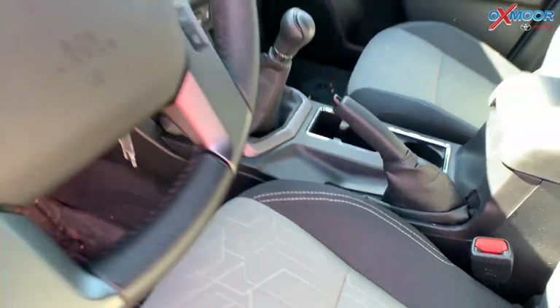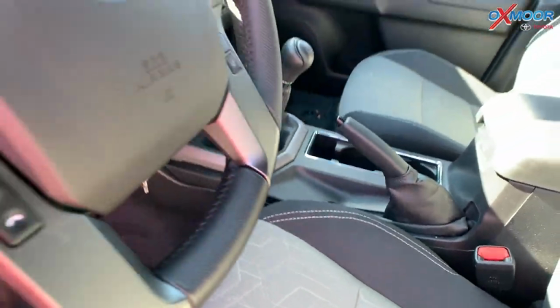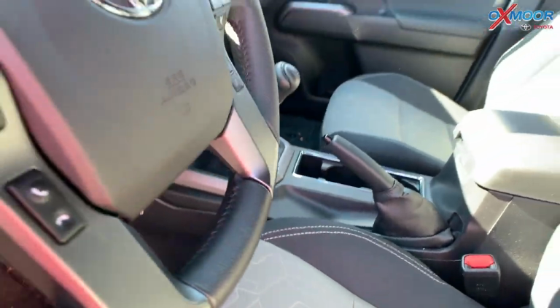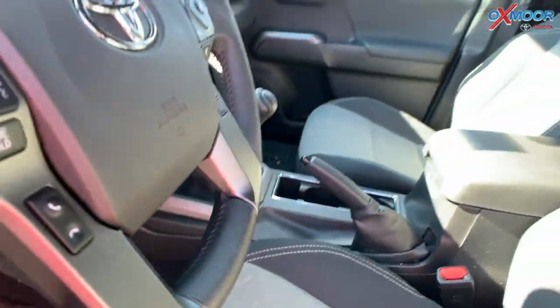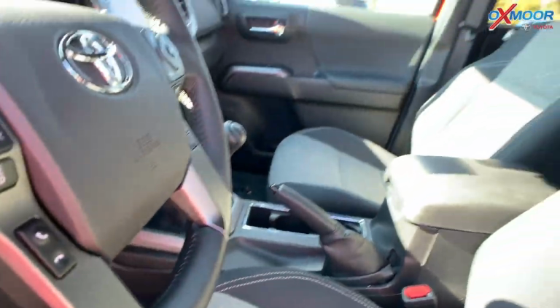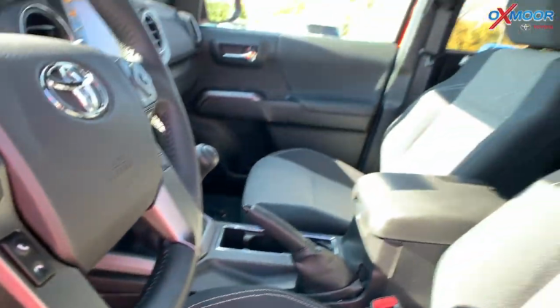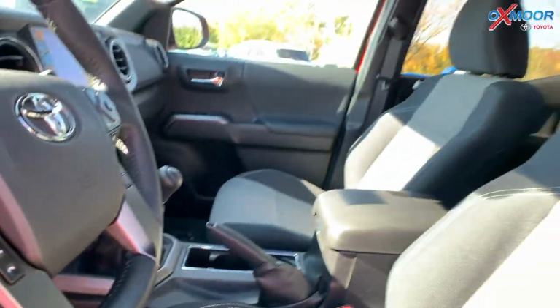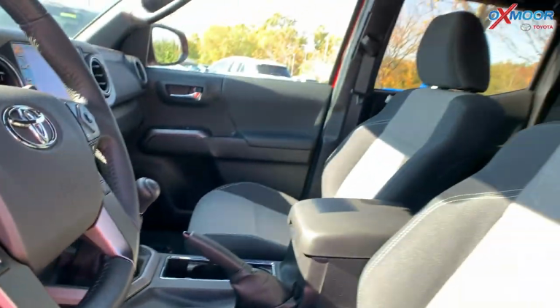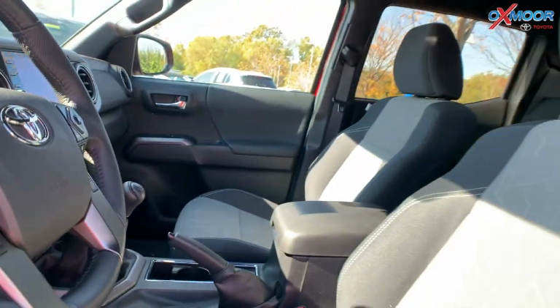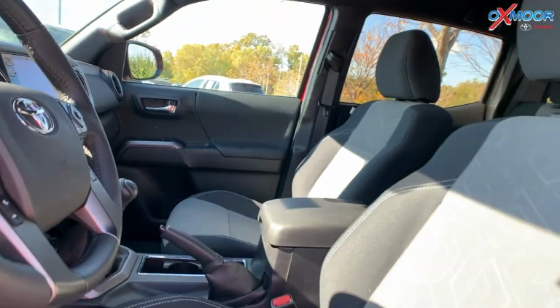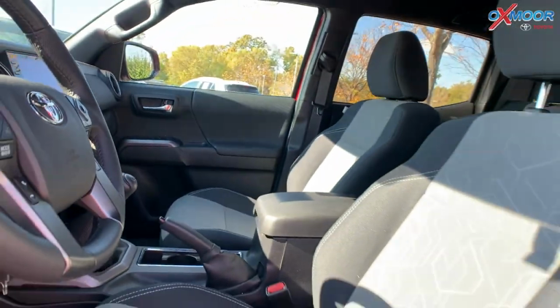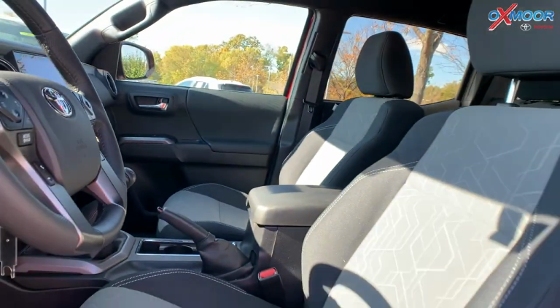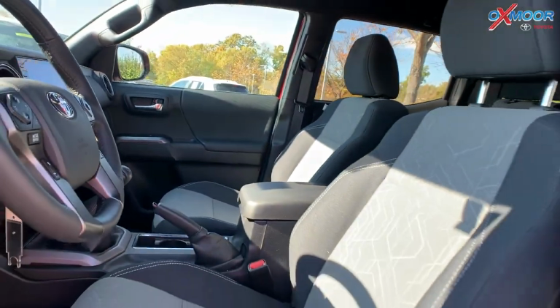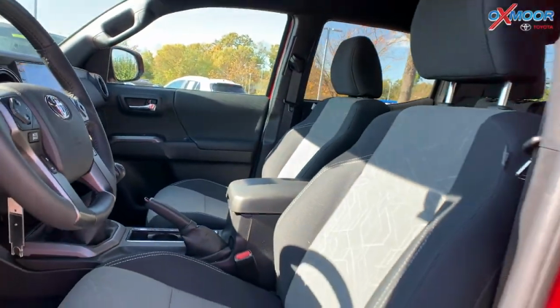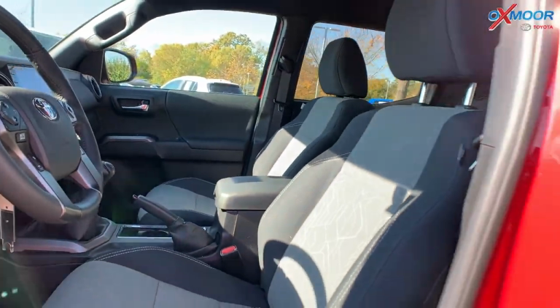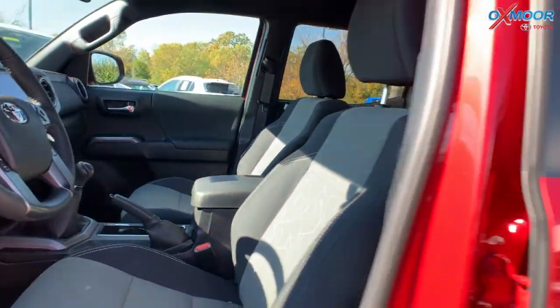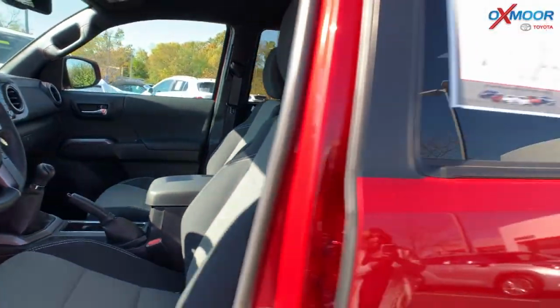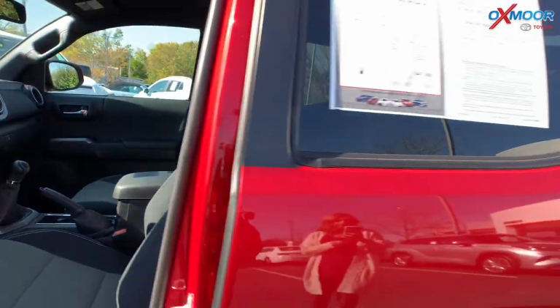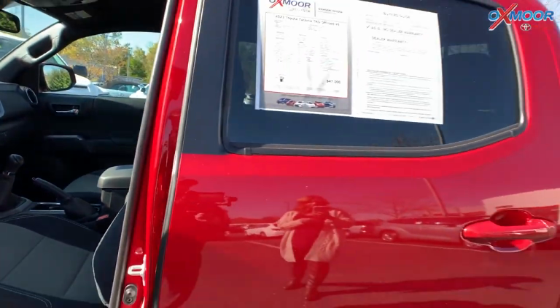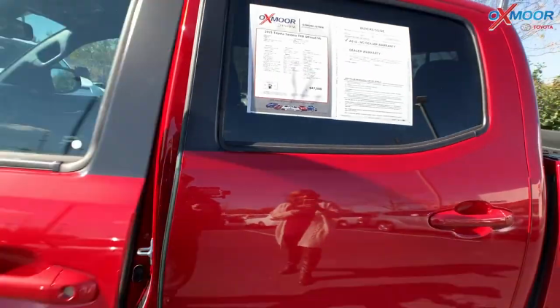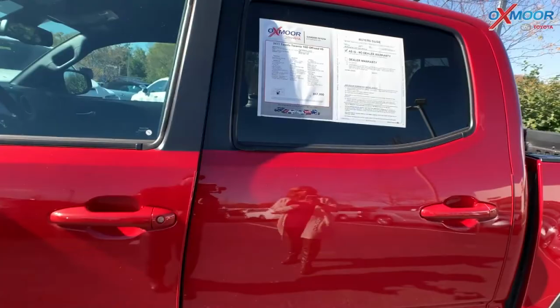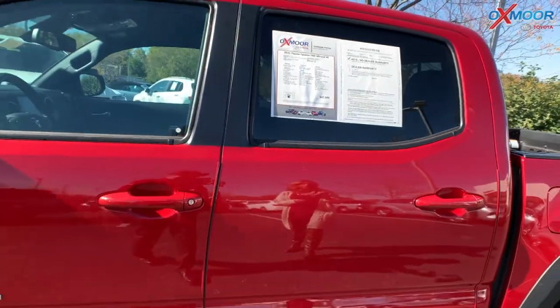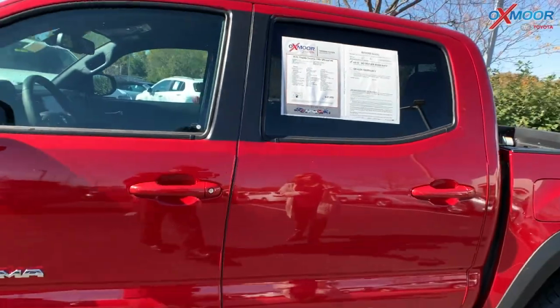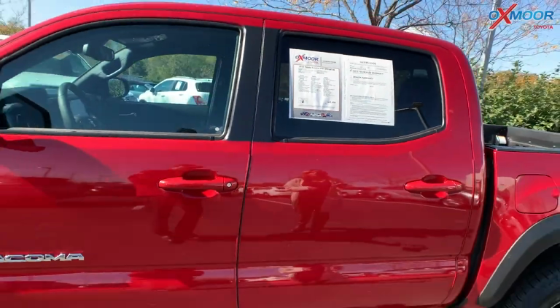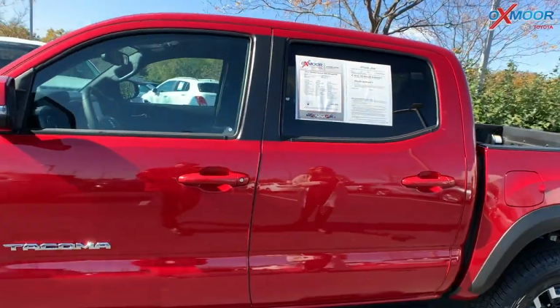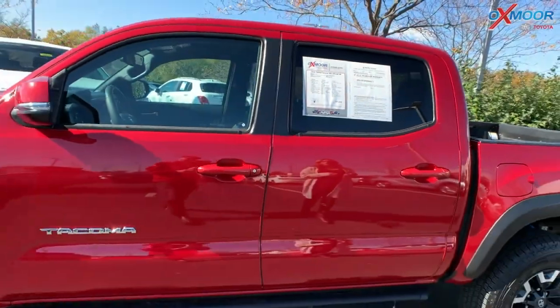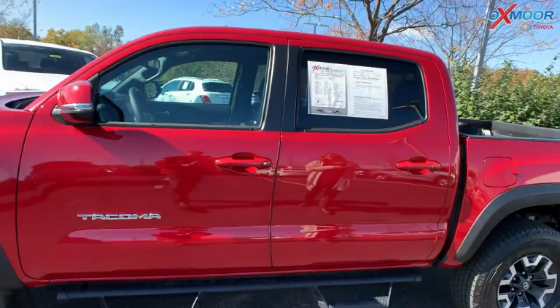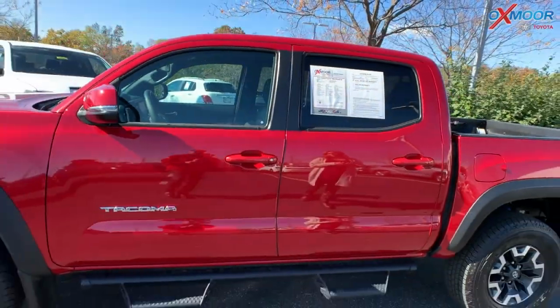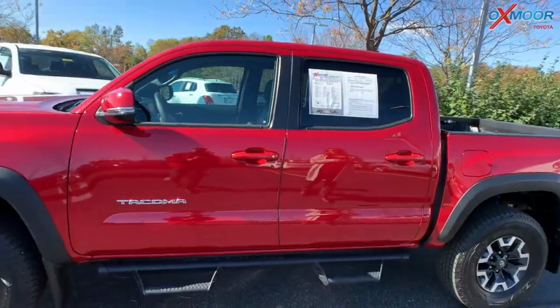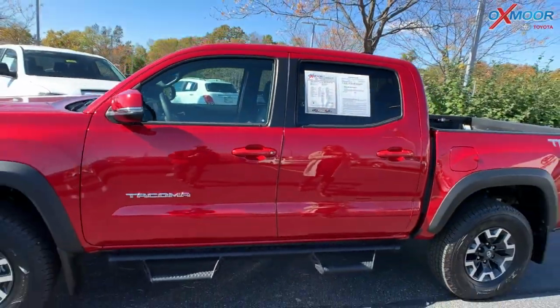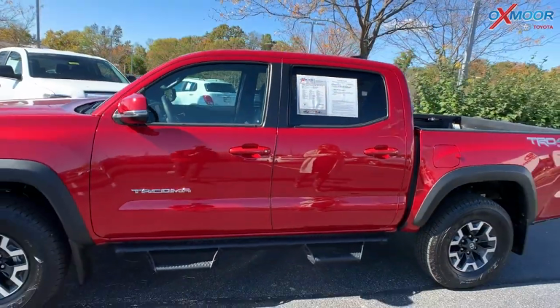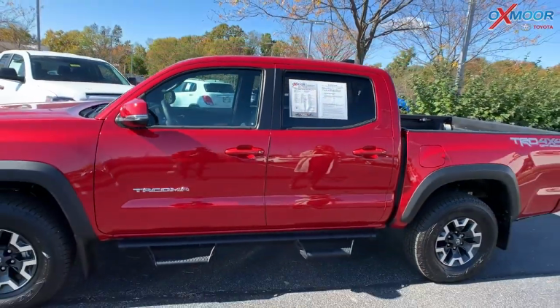Mileage on here is 5,000 and the price is $47,000.